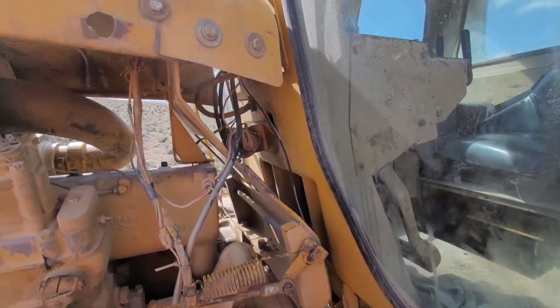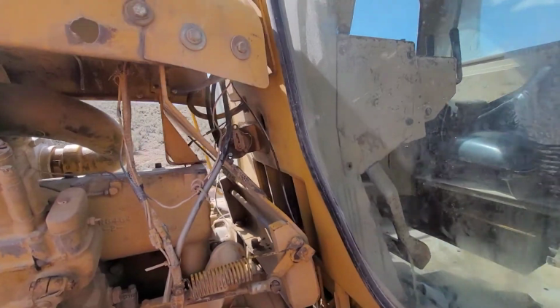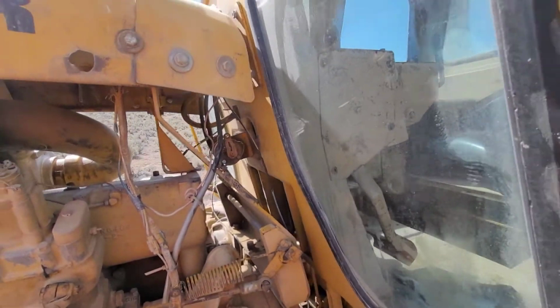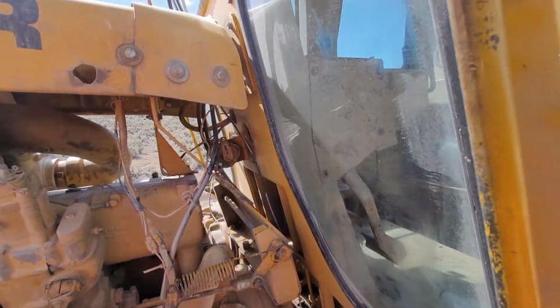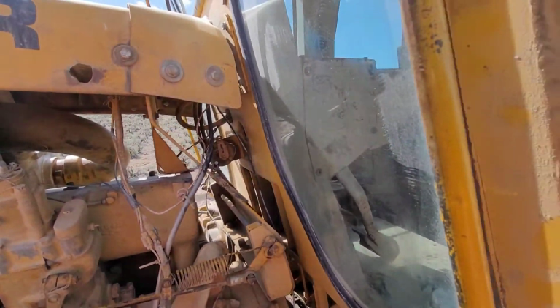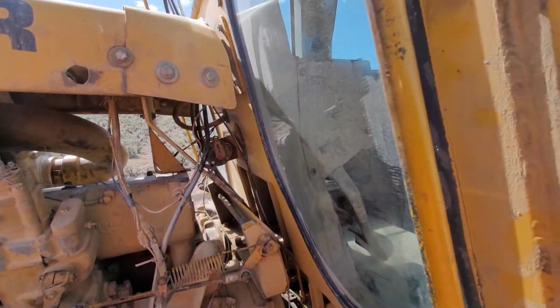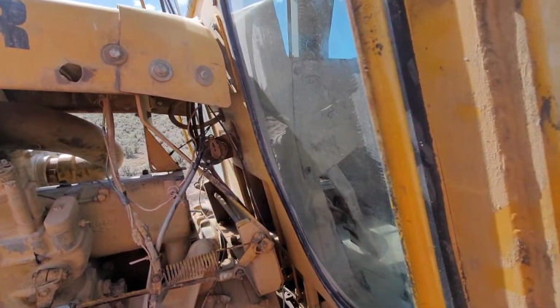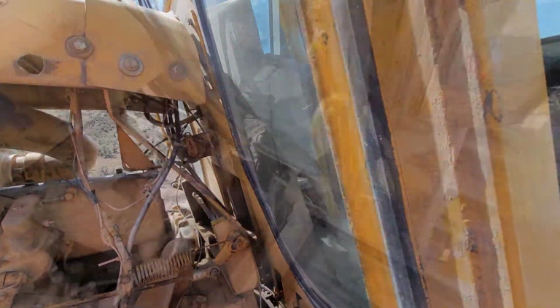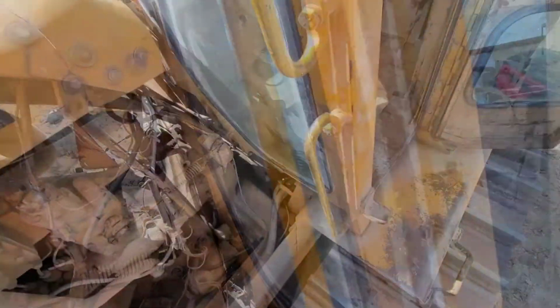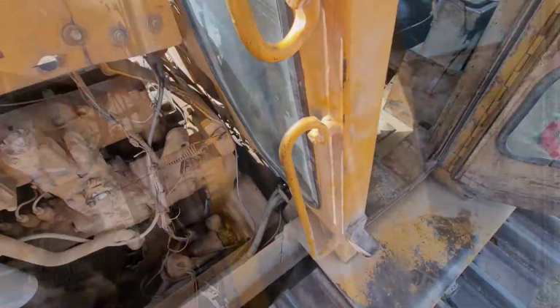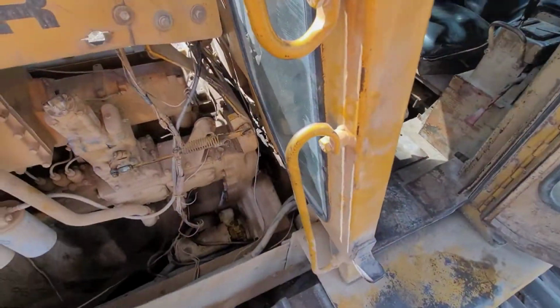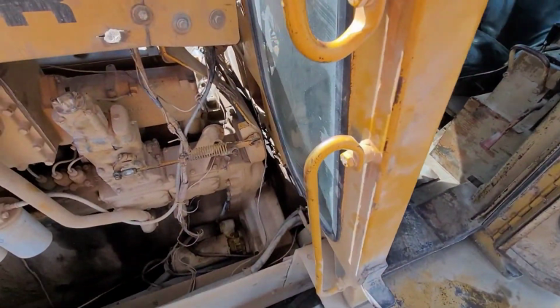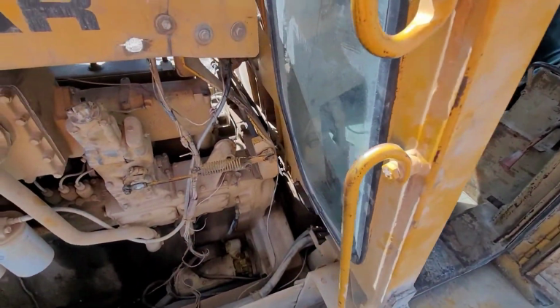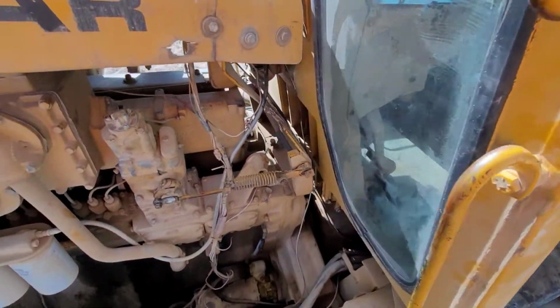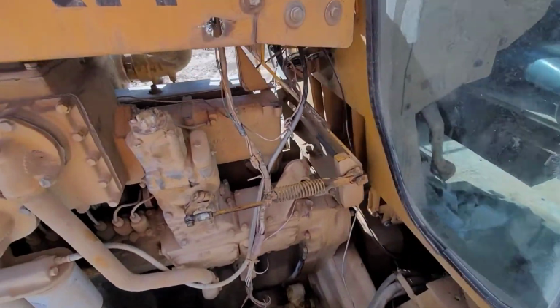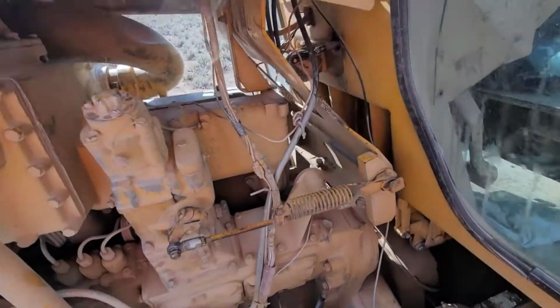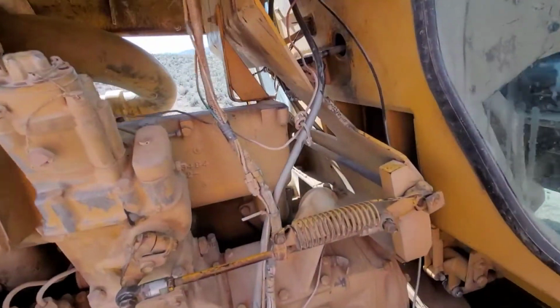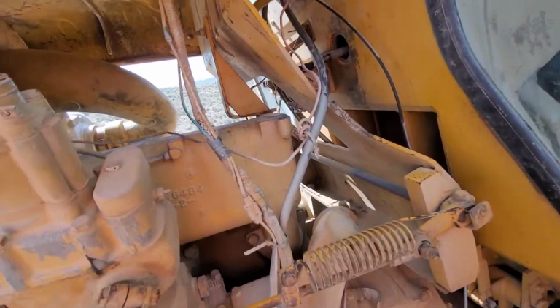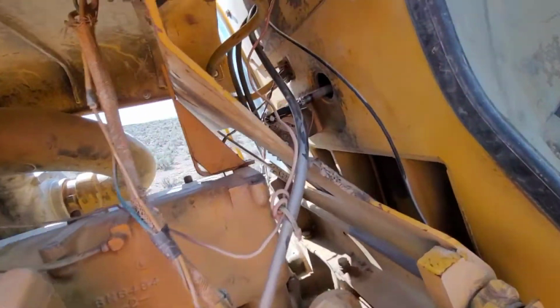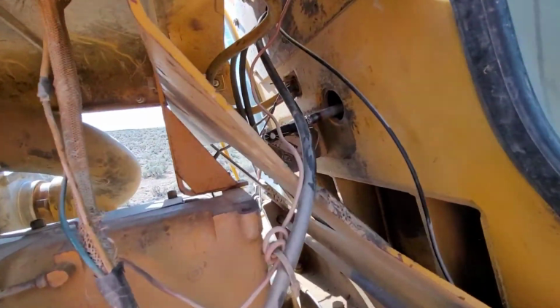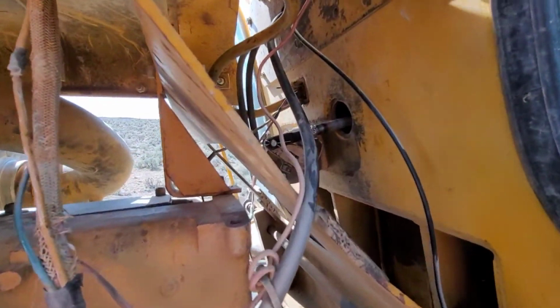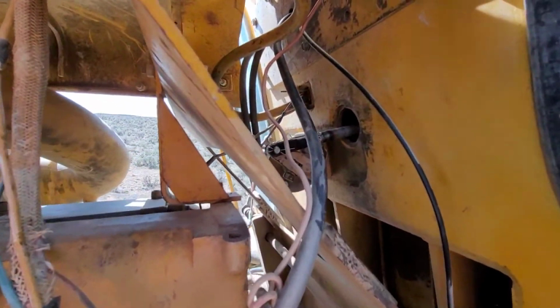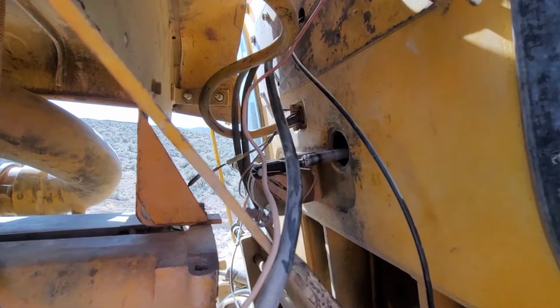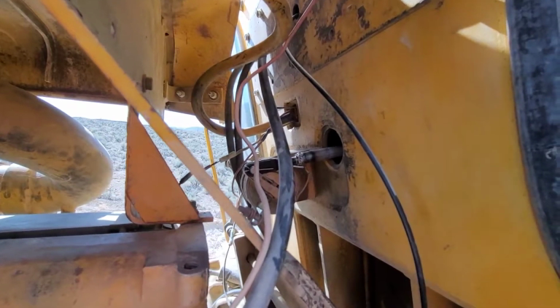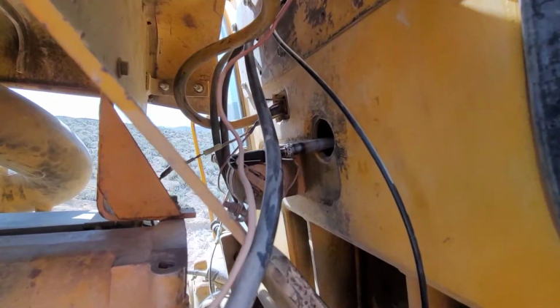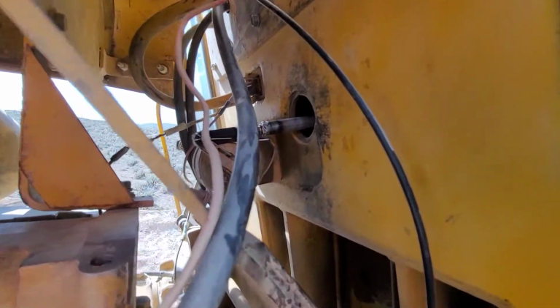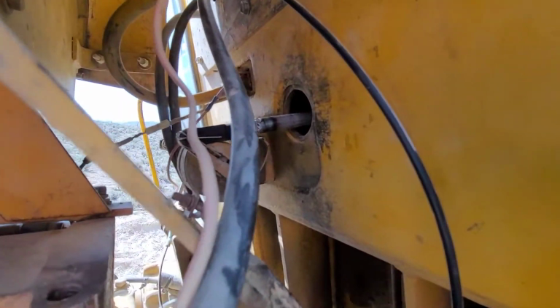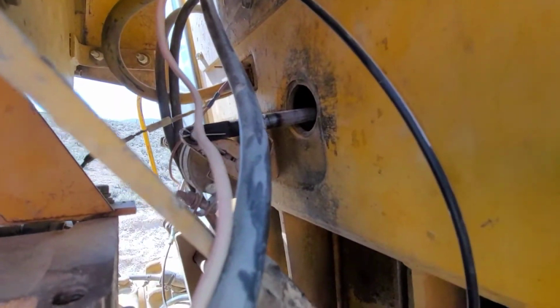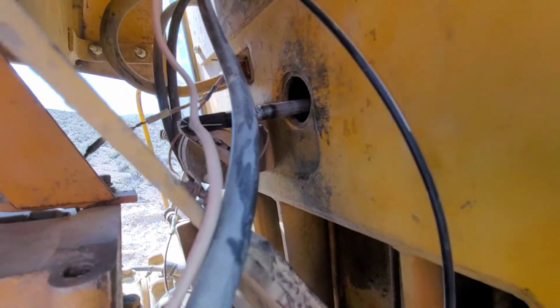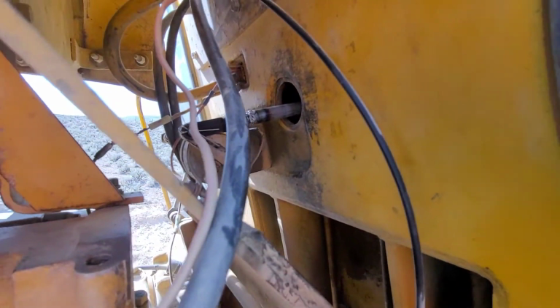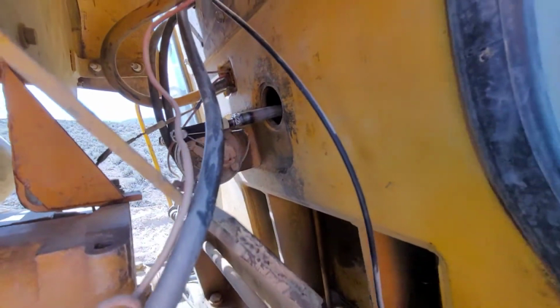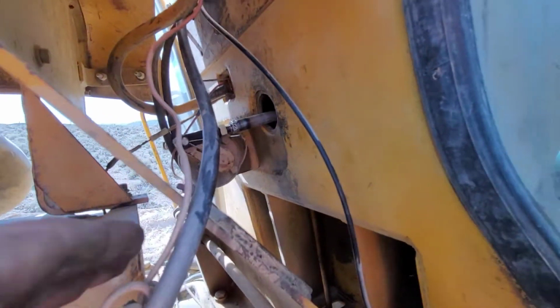Pretty self-explanatory — it's just a couple of pins that go through these yokes that bolt onto the spring shaft. Got it in there — nice and reattached.